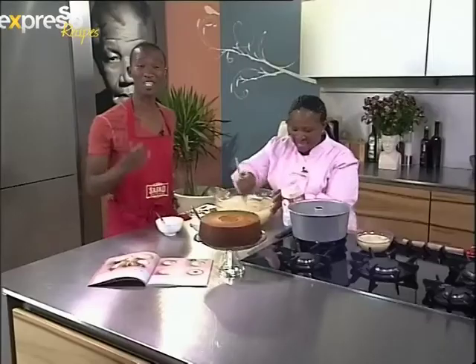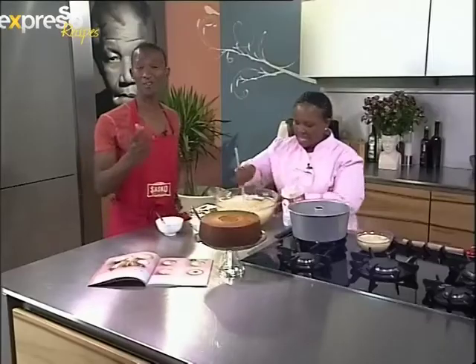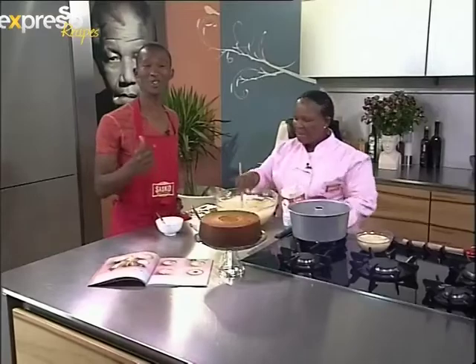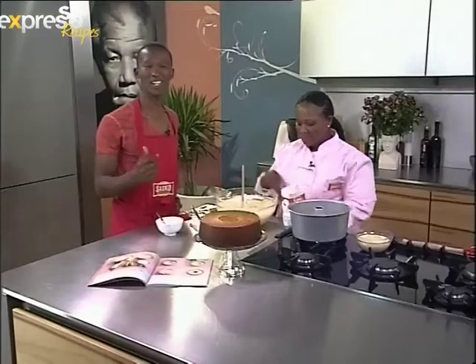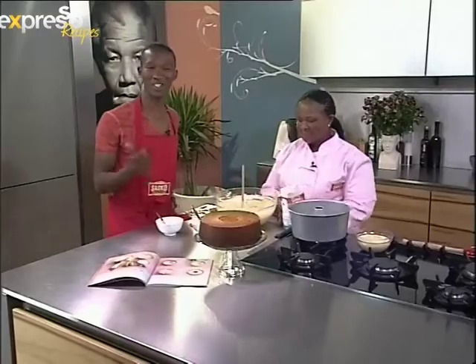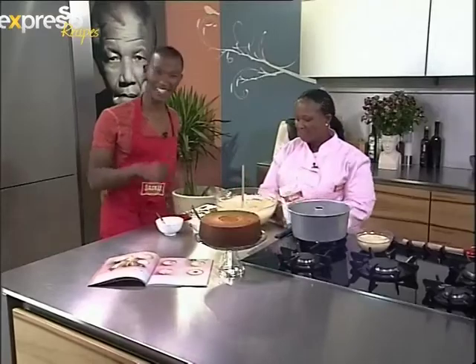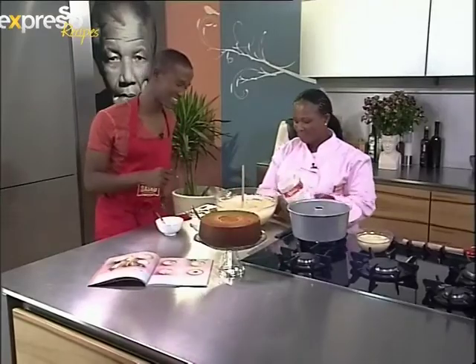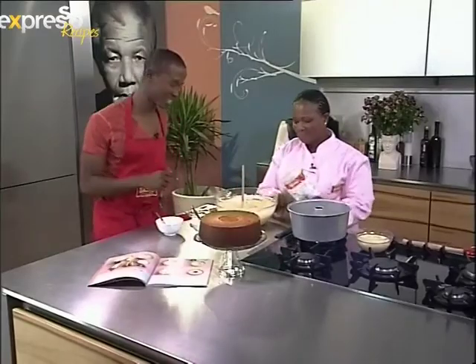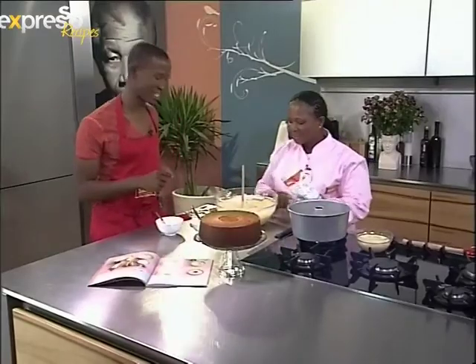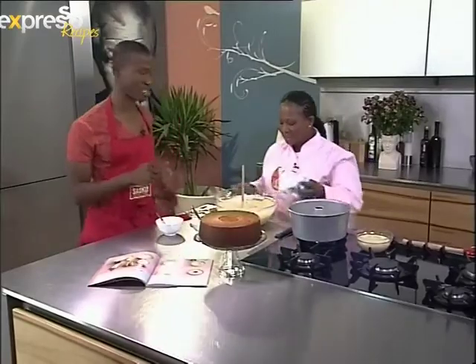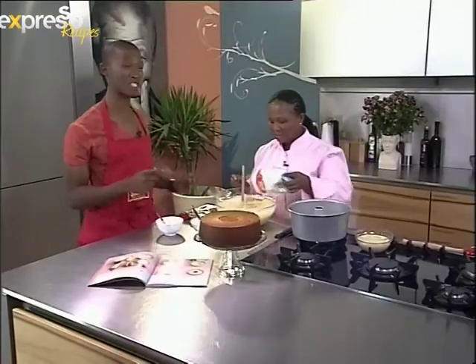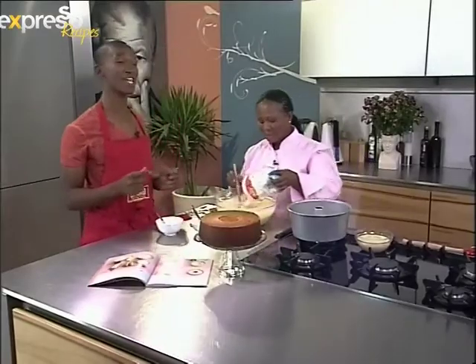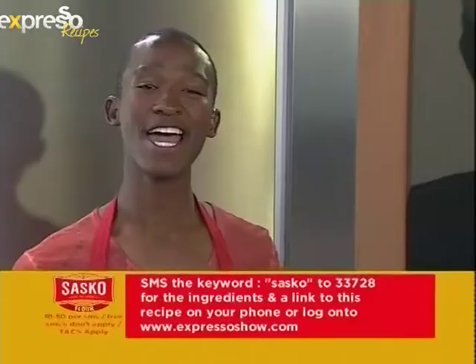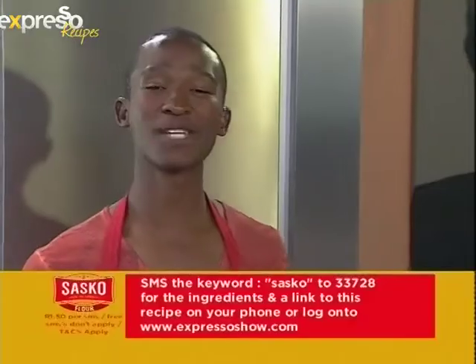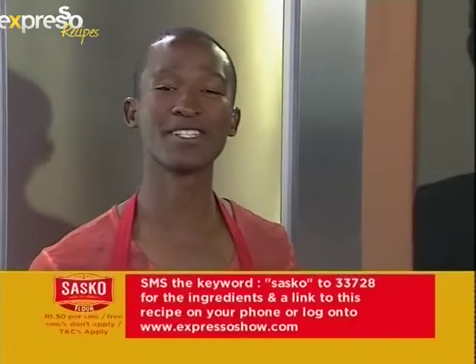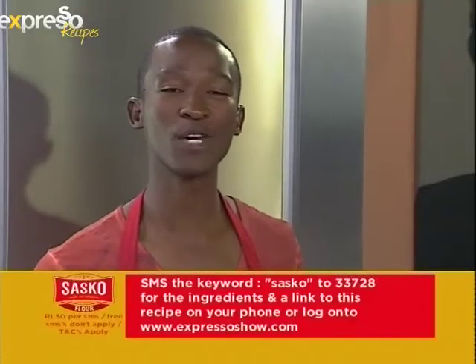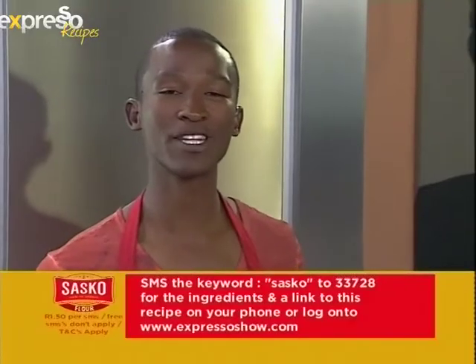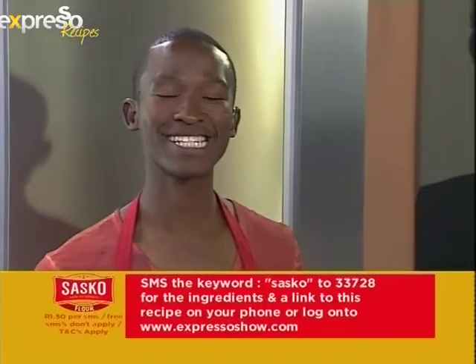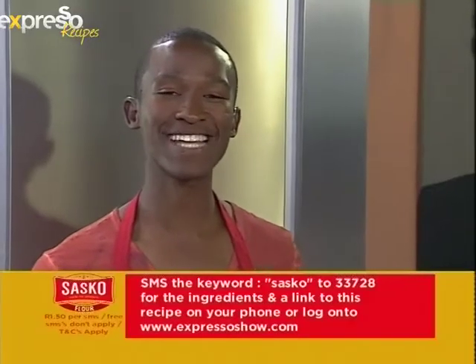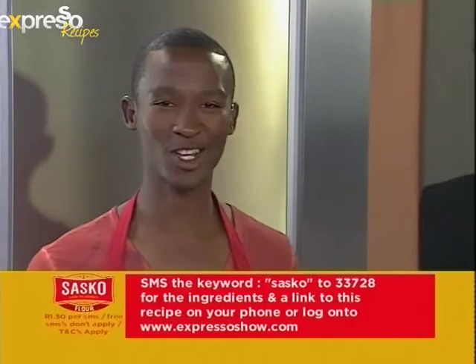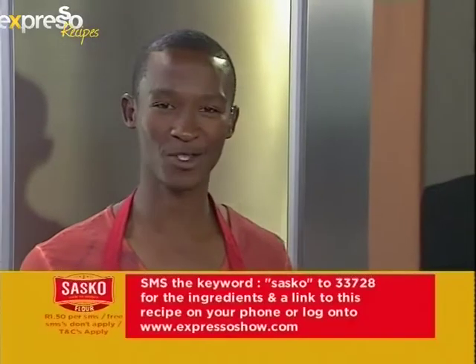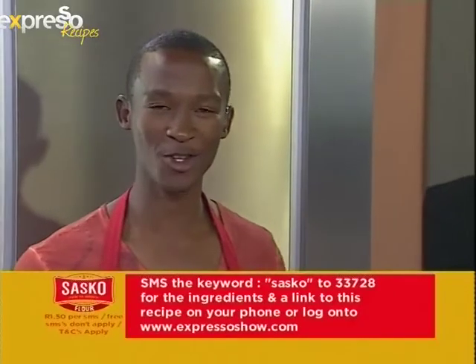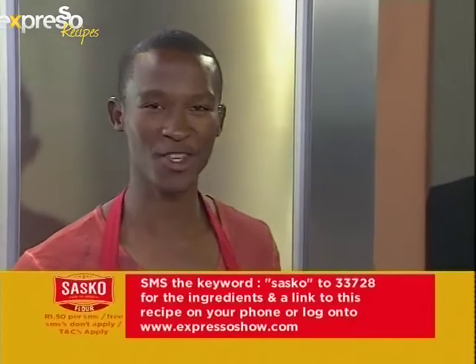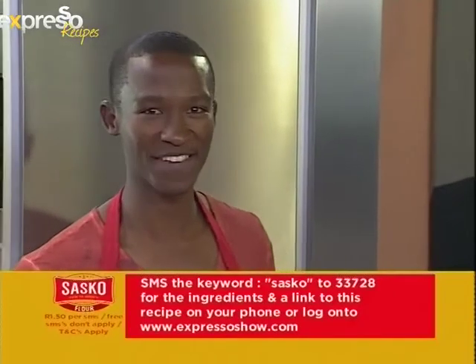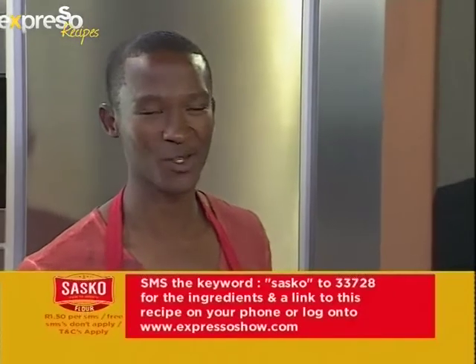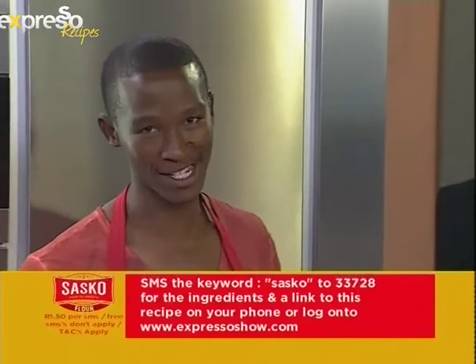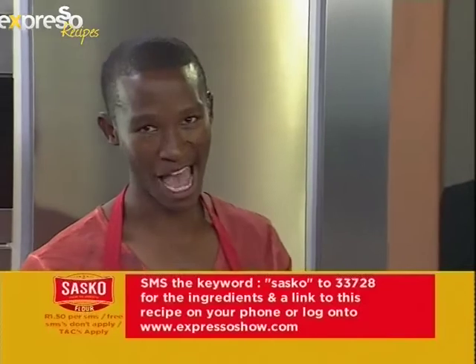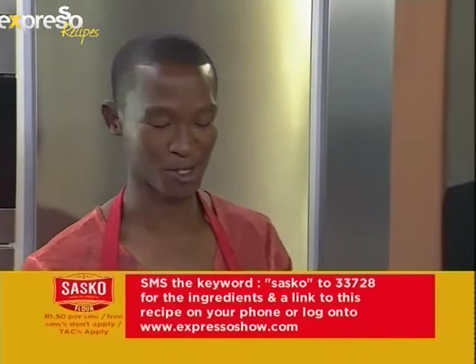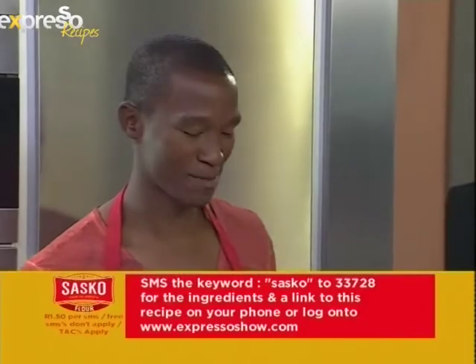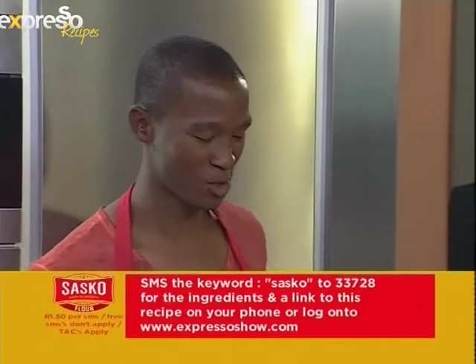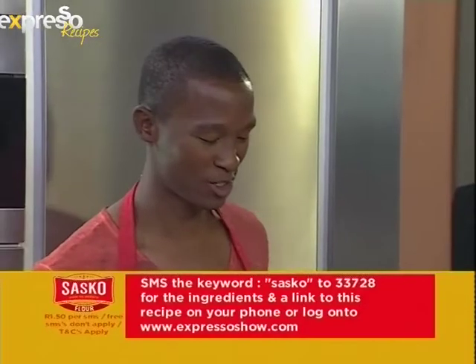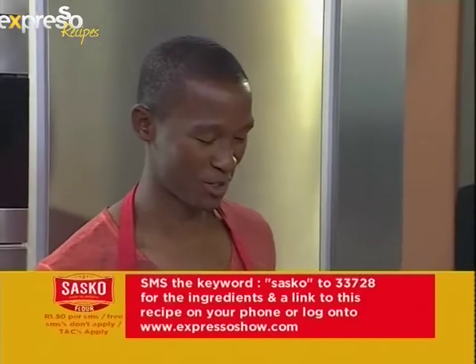If you just joined us and you'd like to get the ingredients of this recipe, SMS the keyword SASKO to 33728 and we'll send them straight to you.